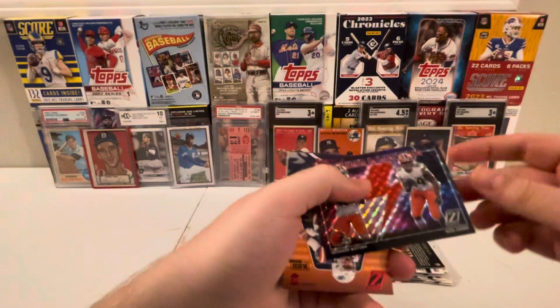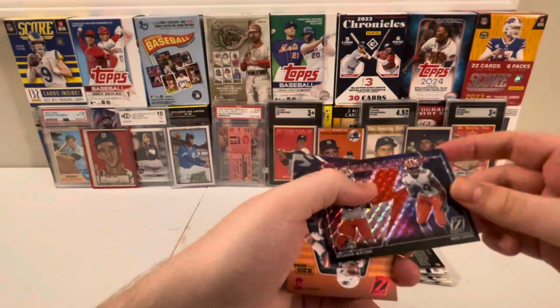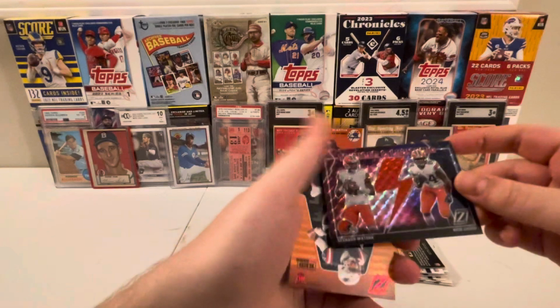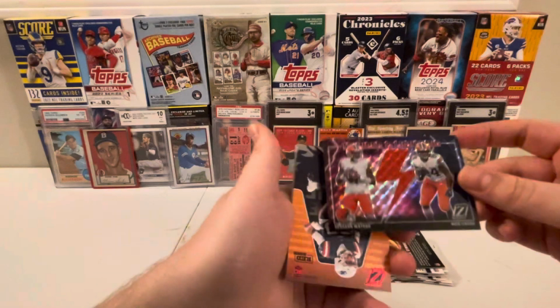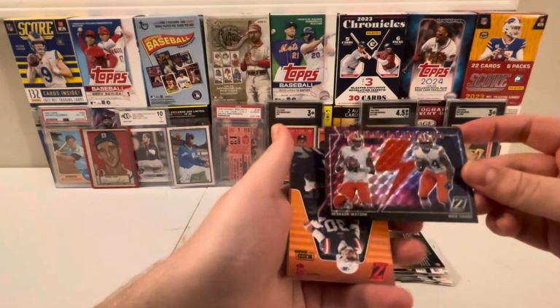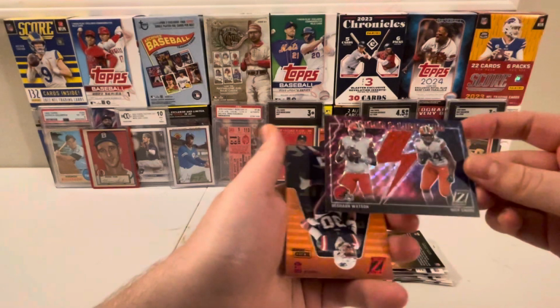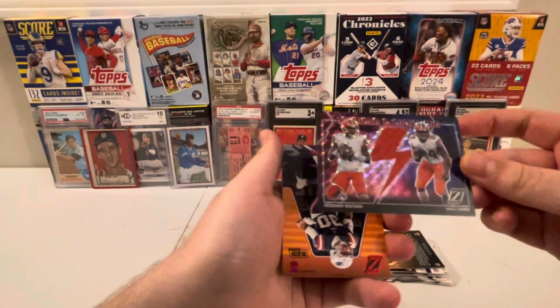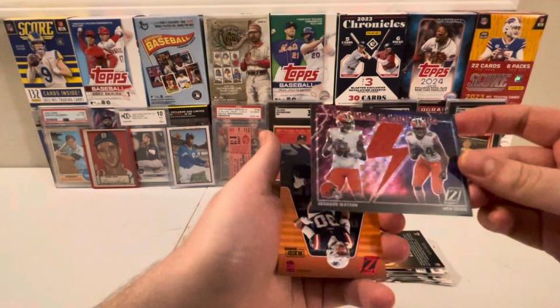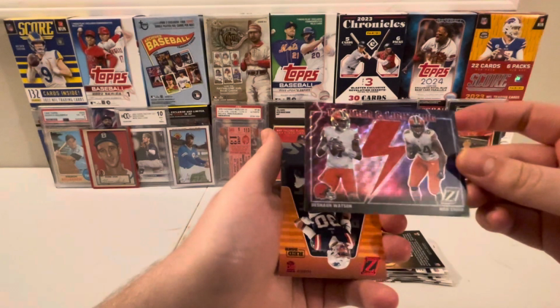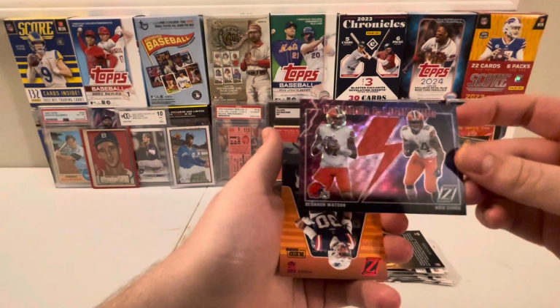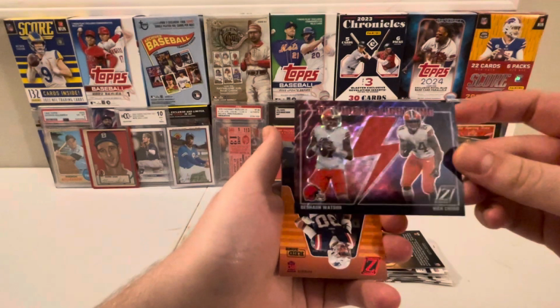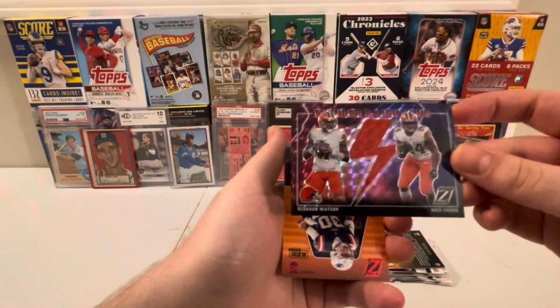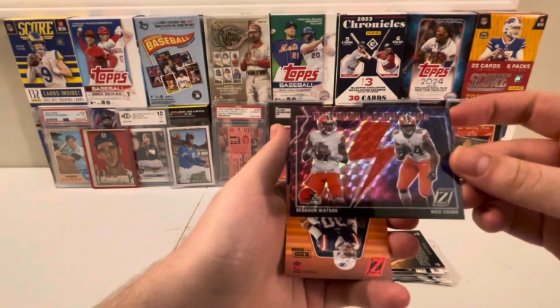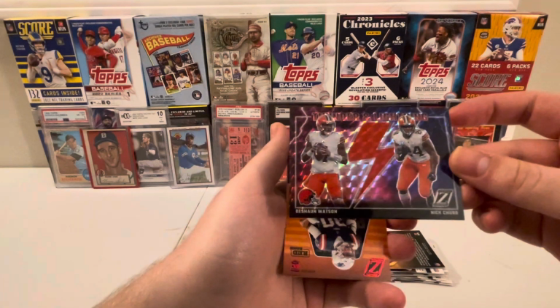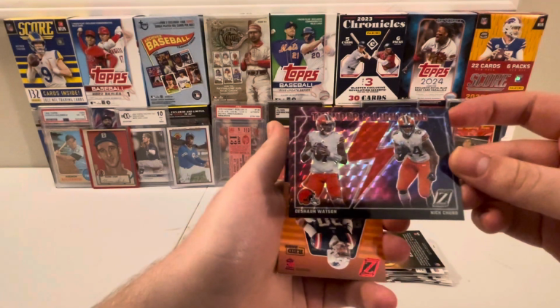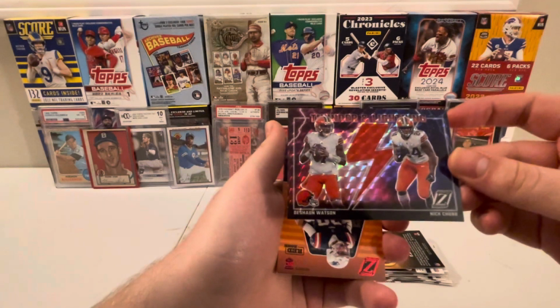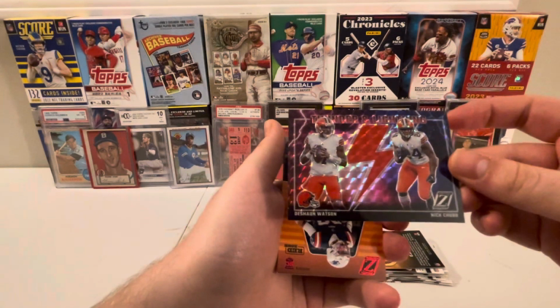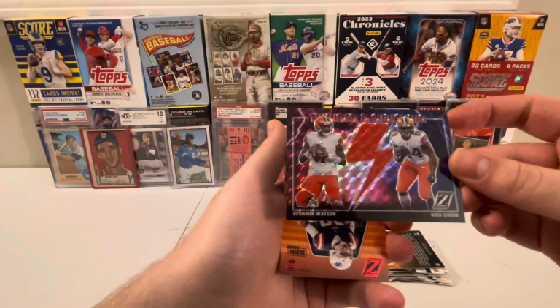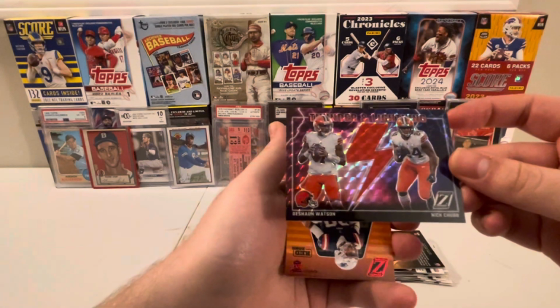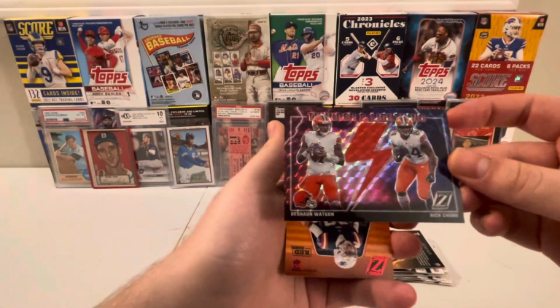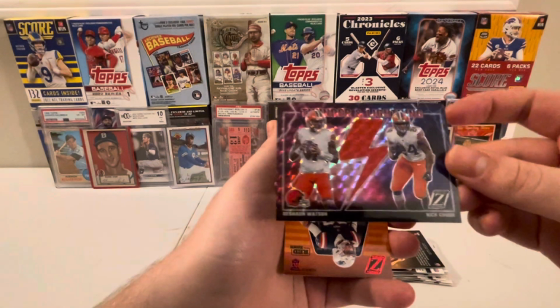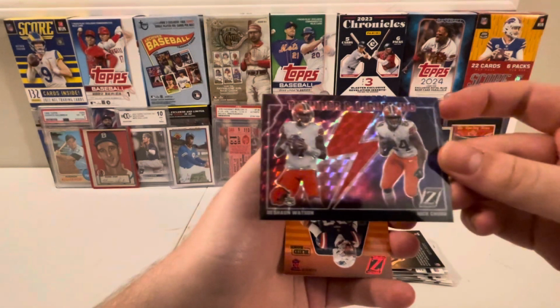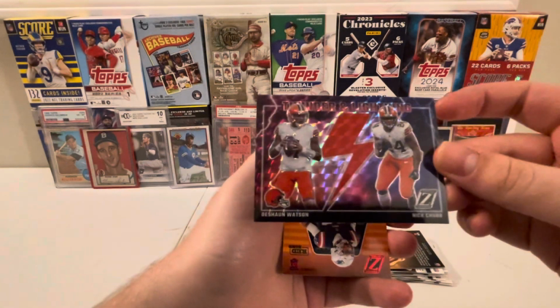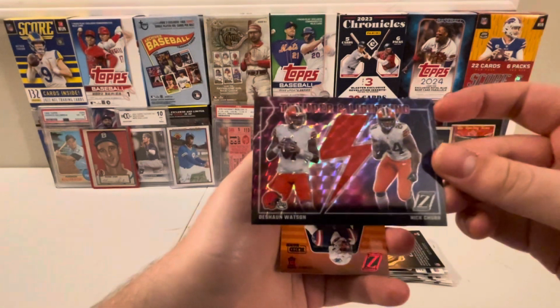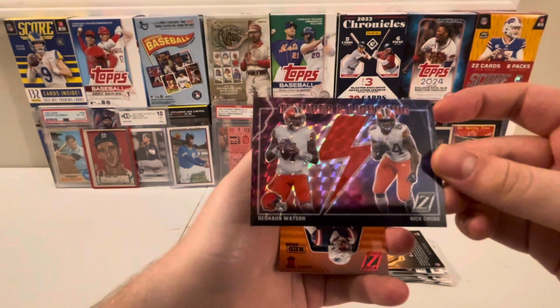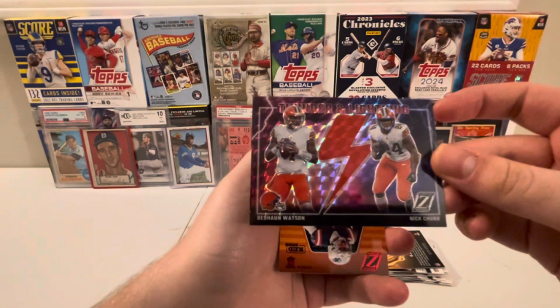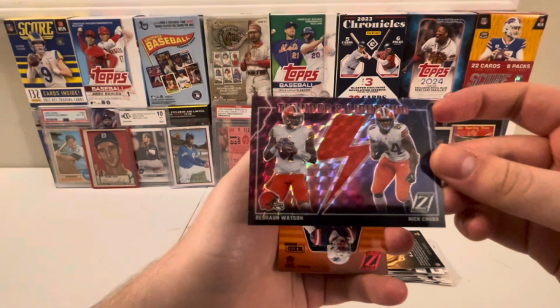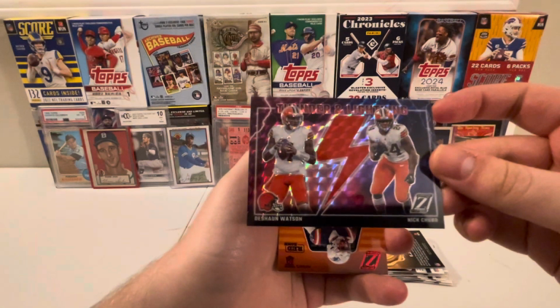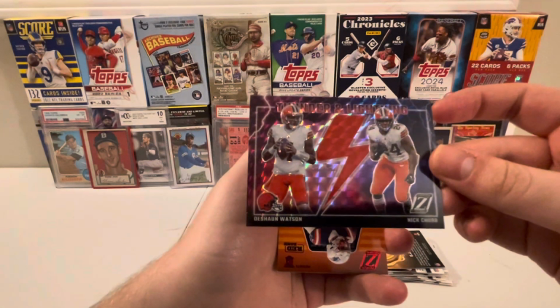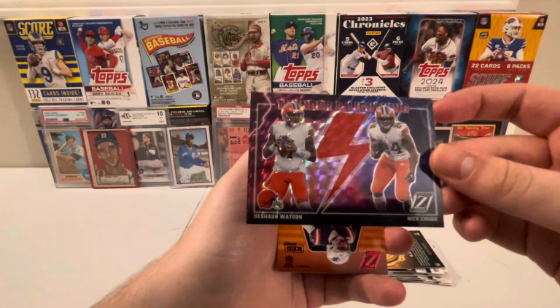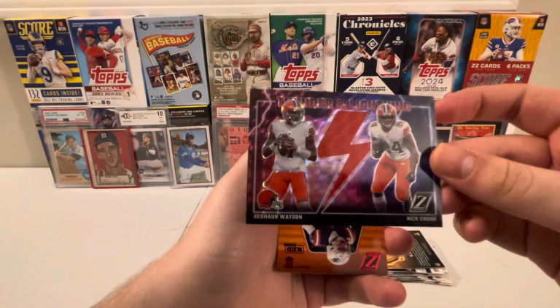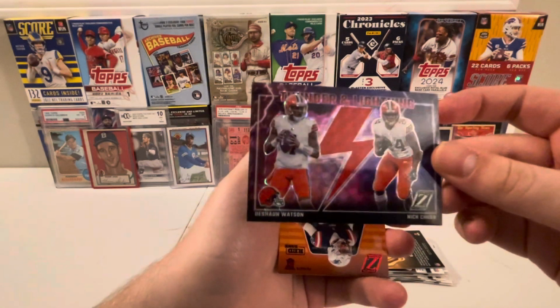Next up, we've got Thunder and Lightning — Deshaun Watson and Nick Chubb.